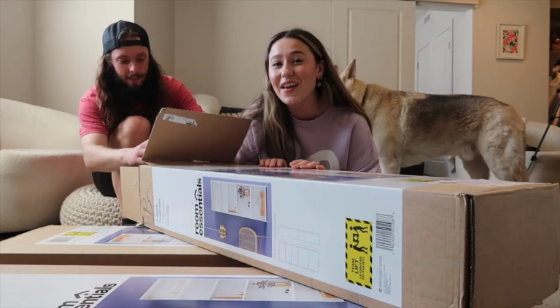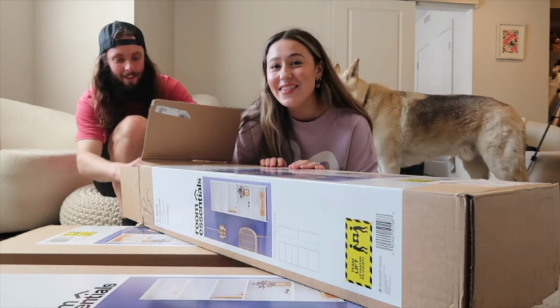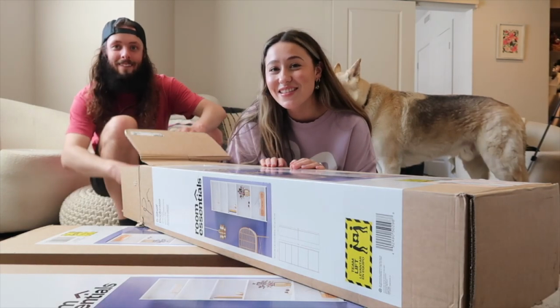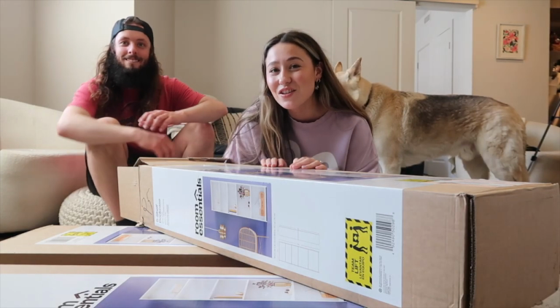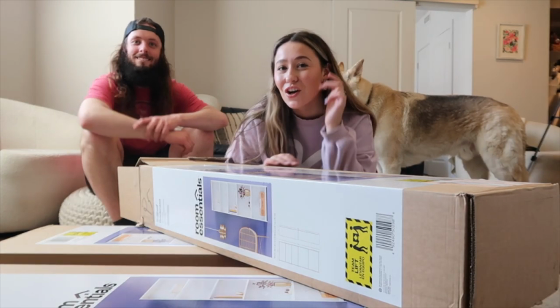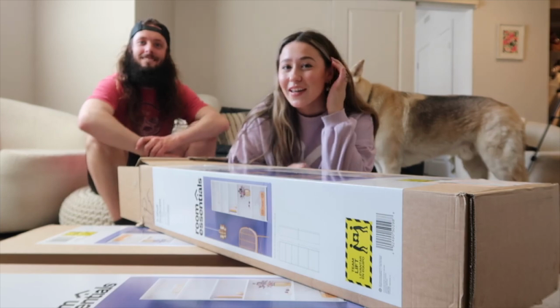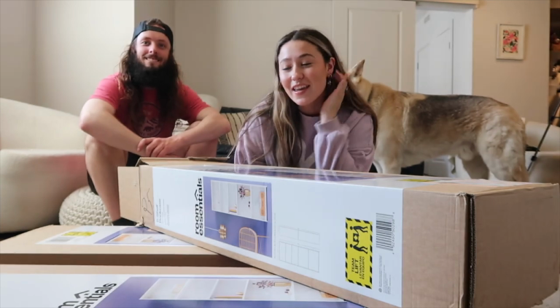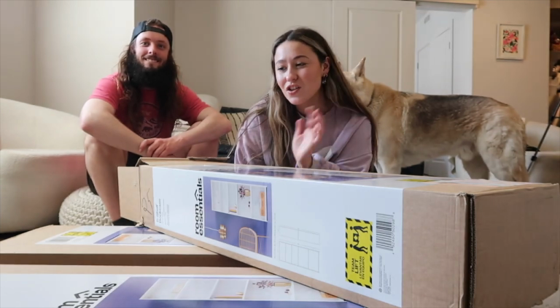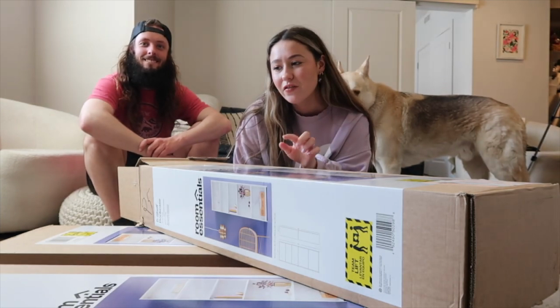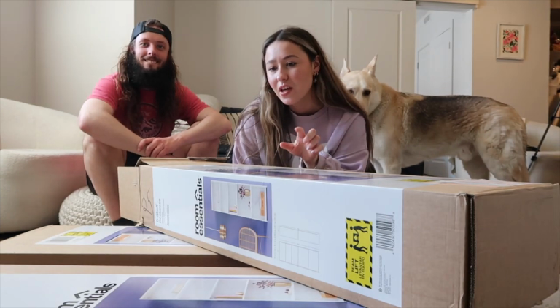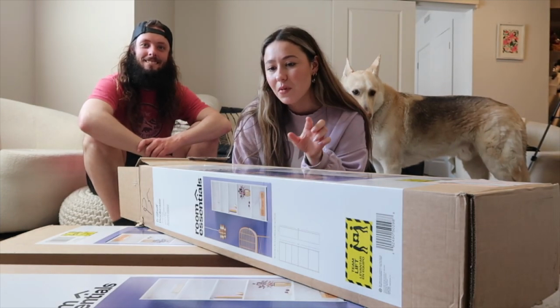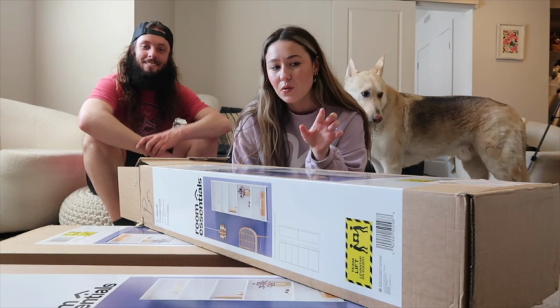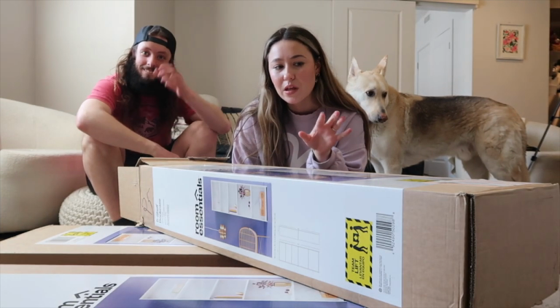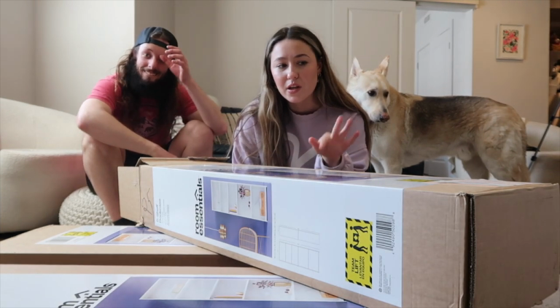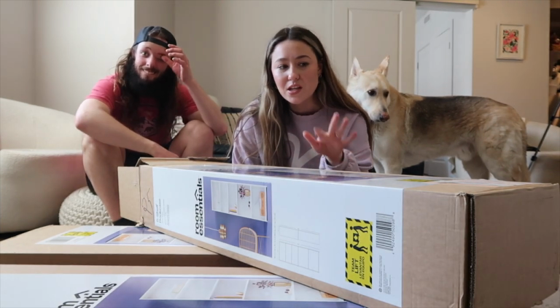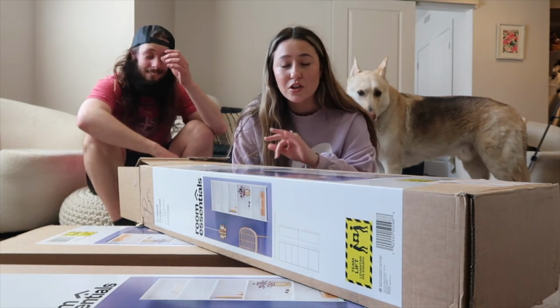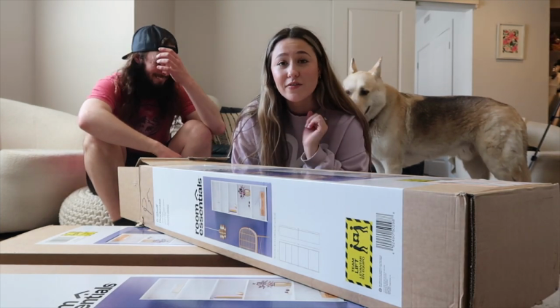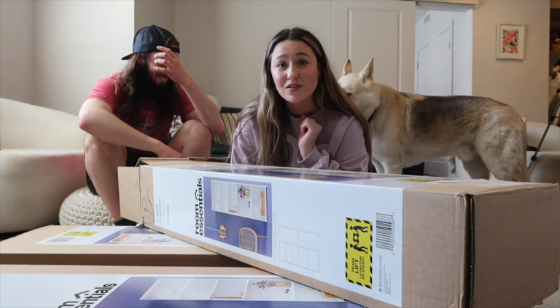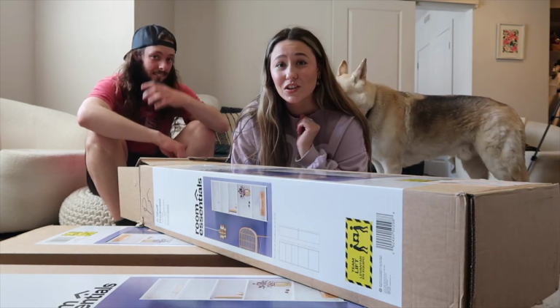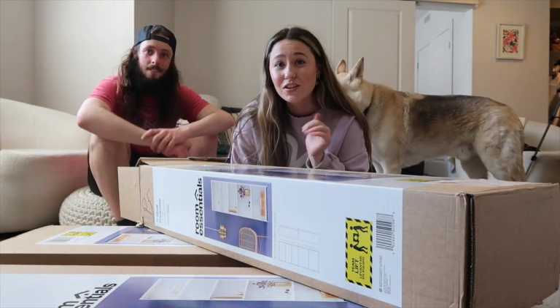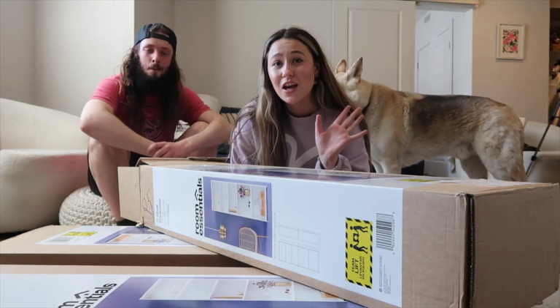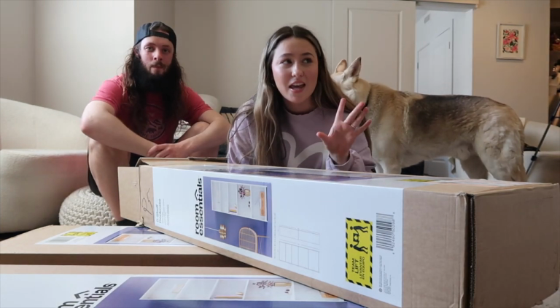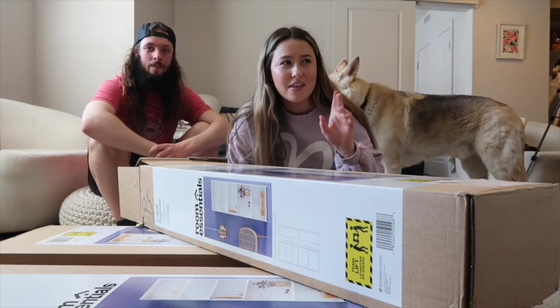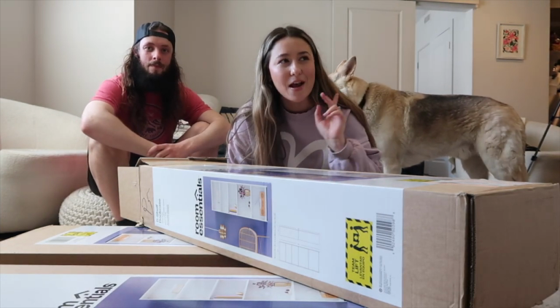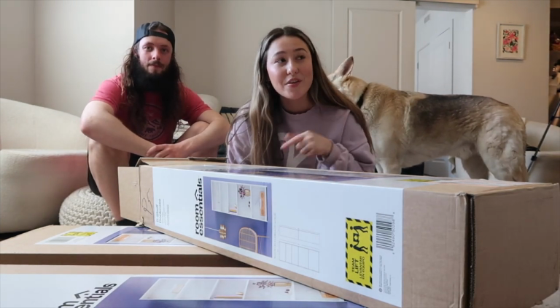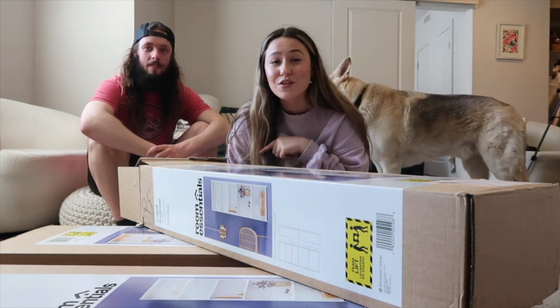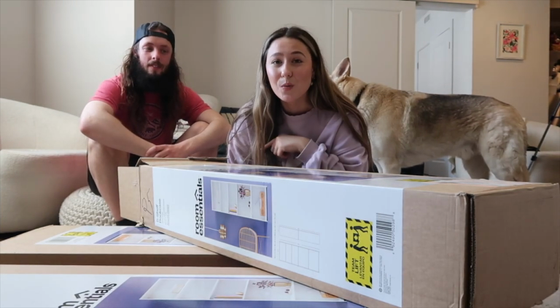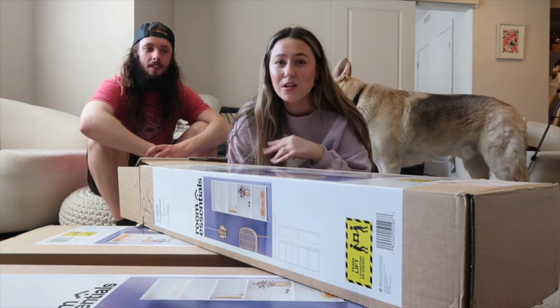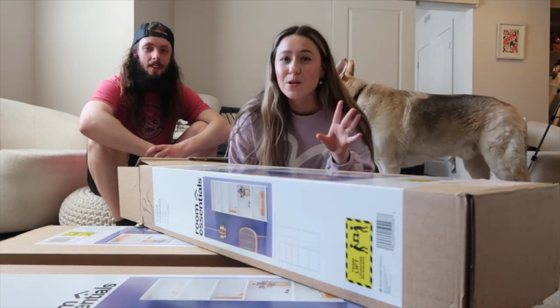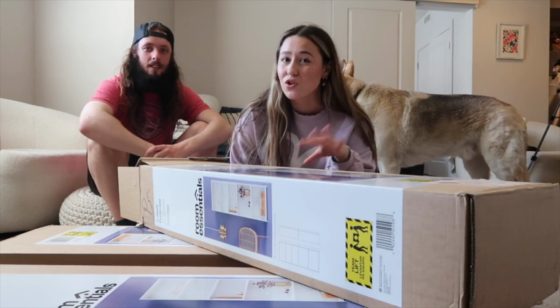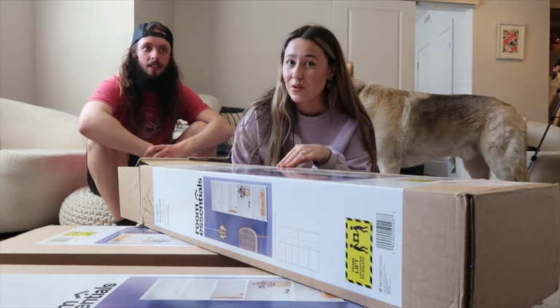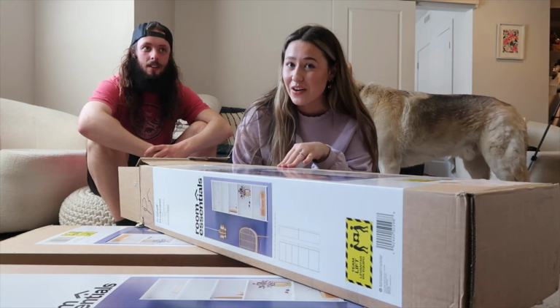We got these at Target. Each of the tall ones were $35 and then I believe the short ones were each $25.